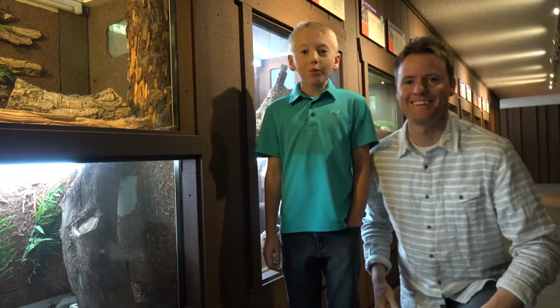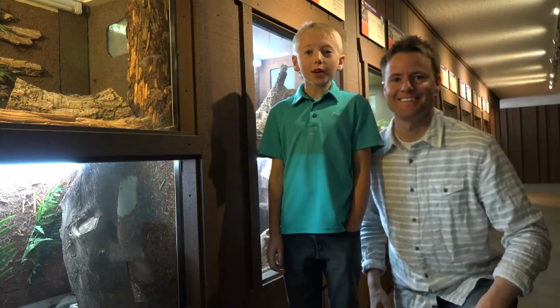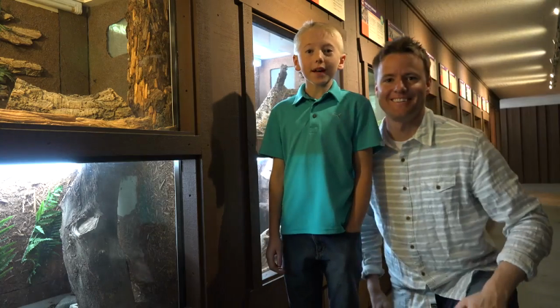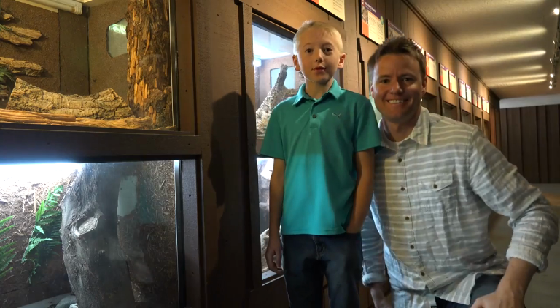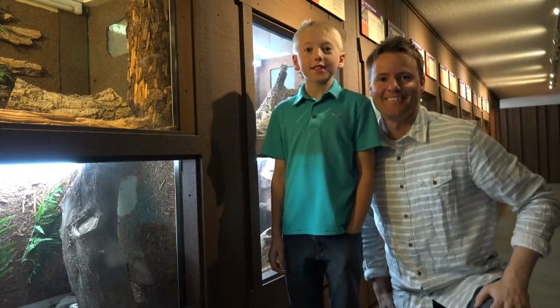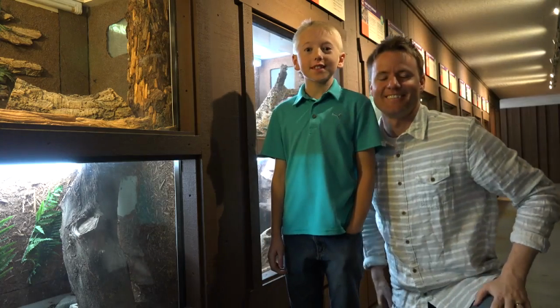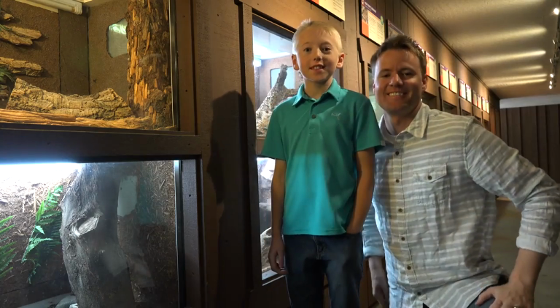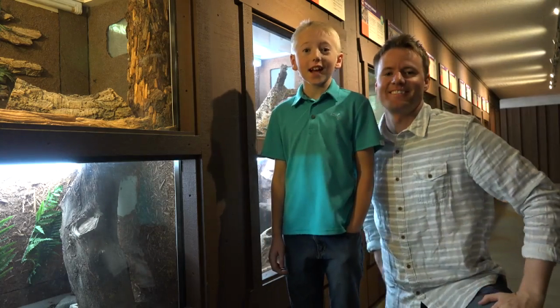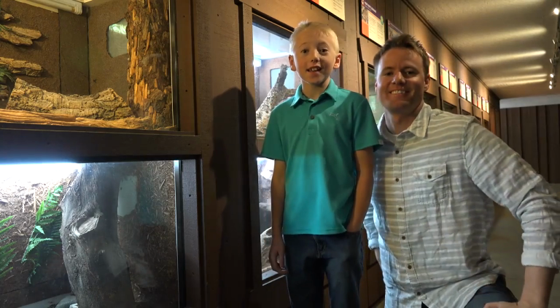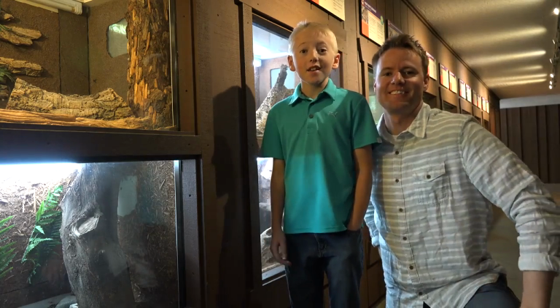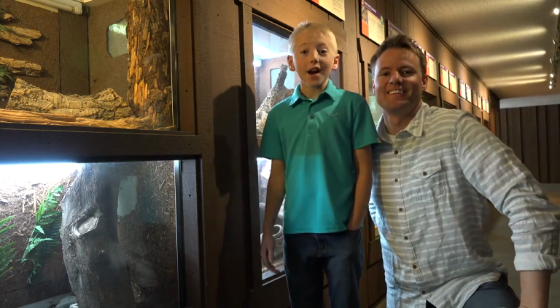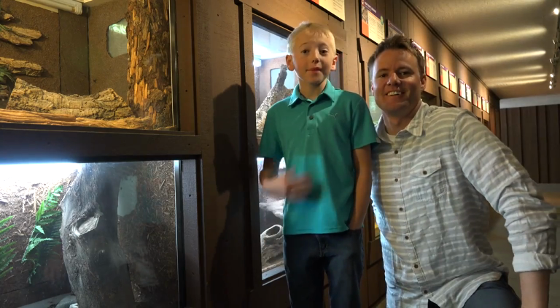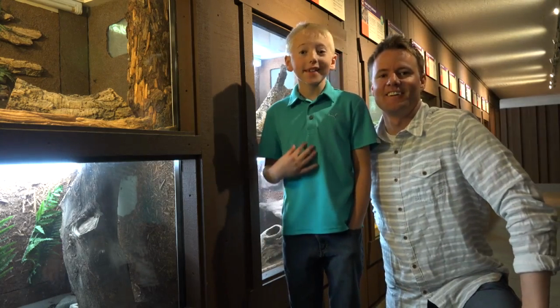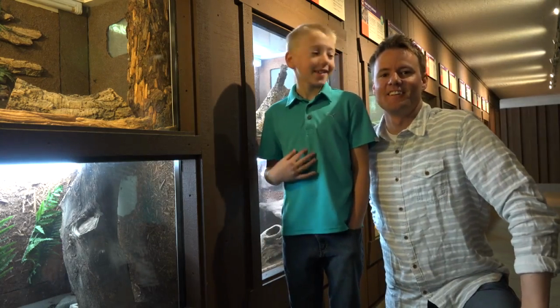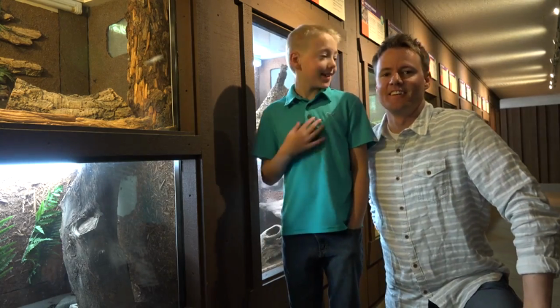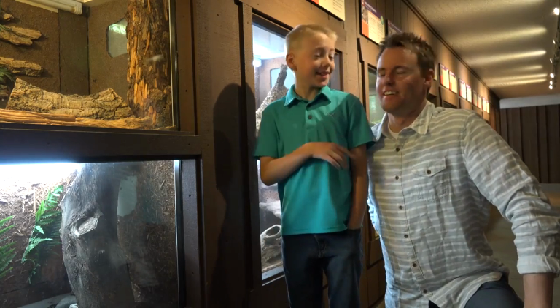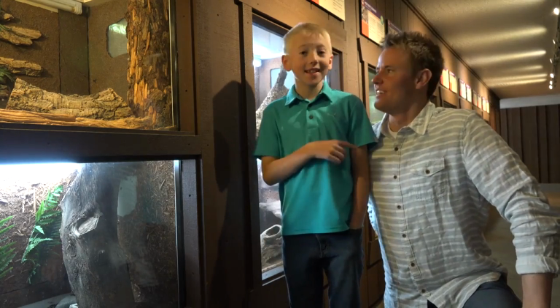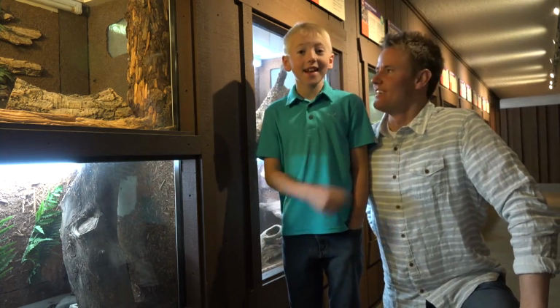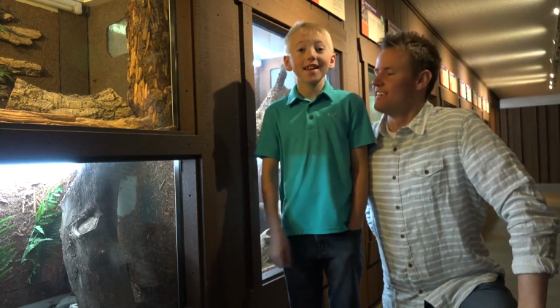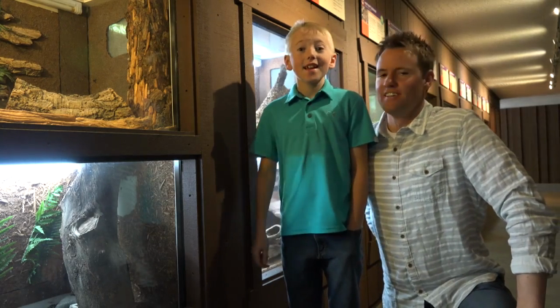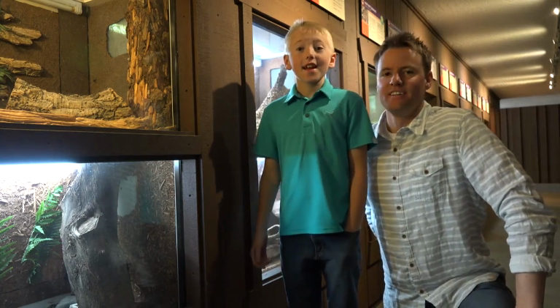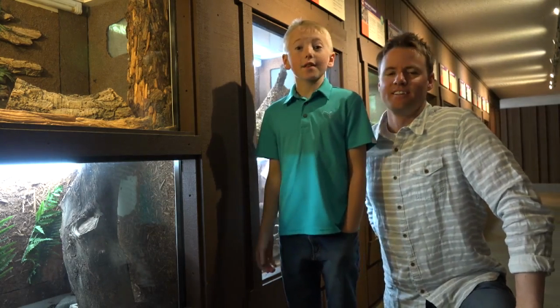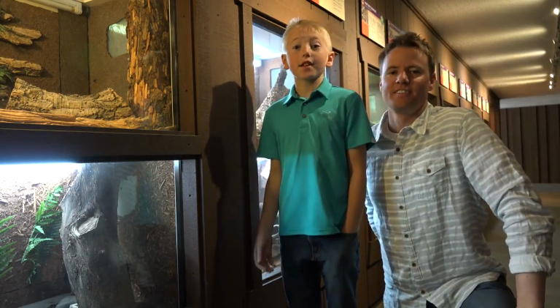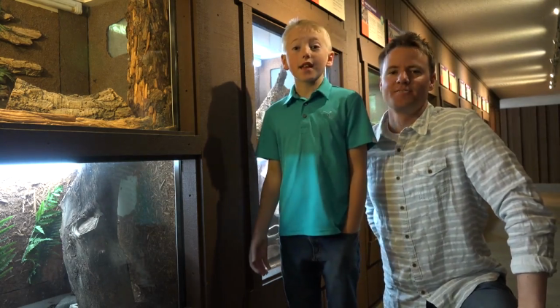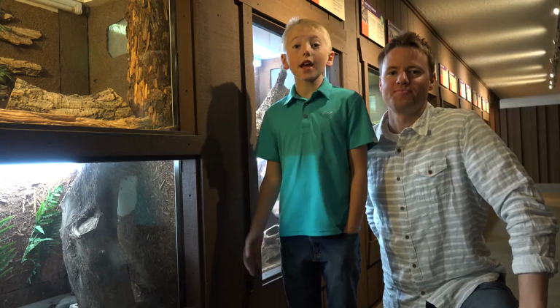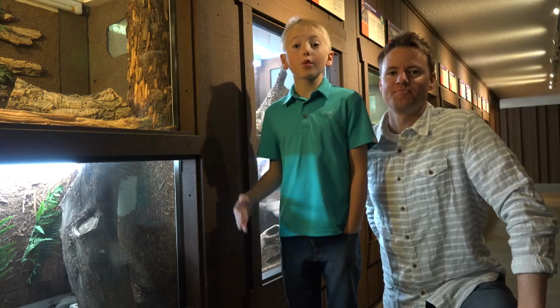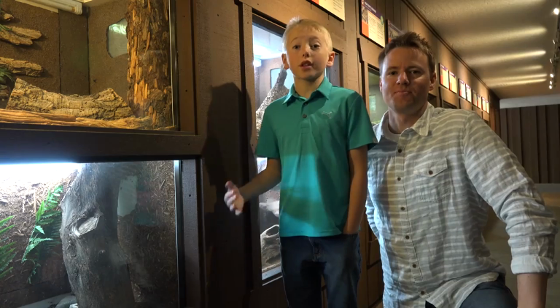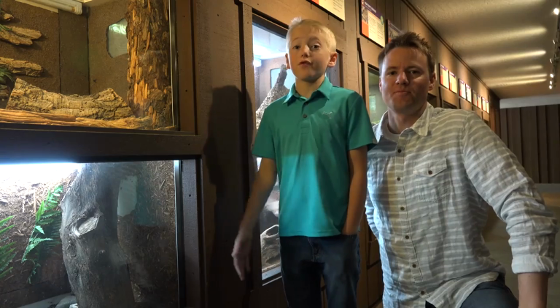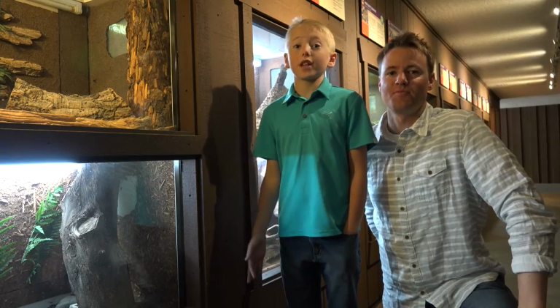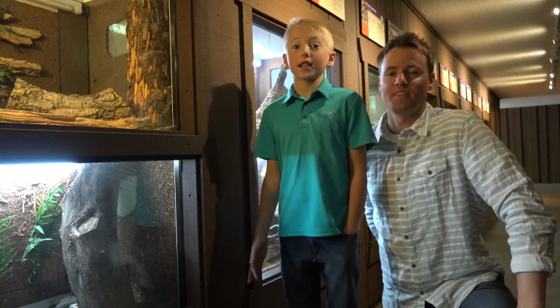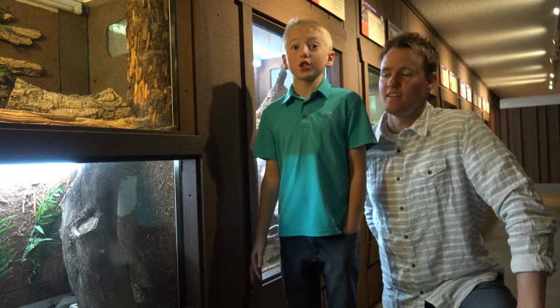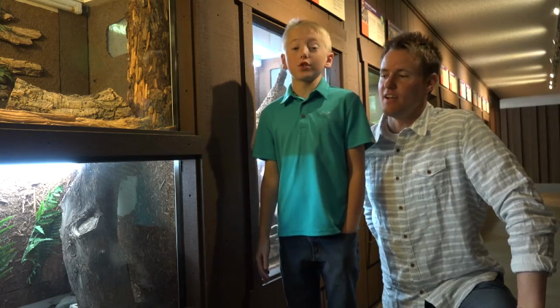Welcome back to What's Inside. I'm Lincoln, this is Dan, and today we're at the Phoenix Zoo.